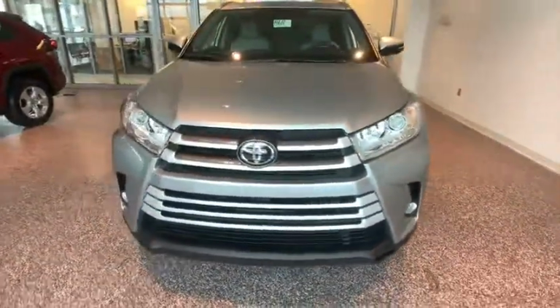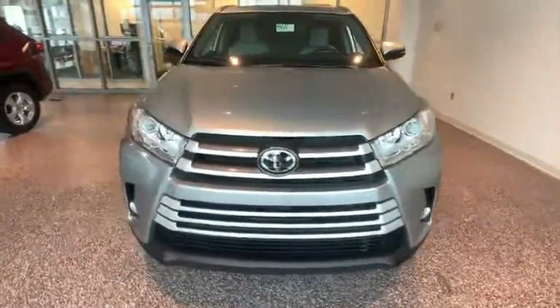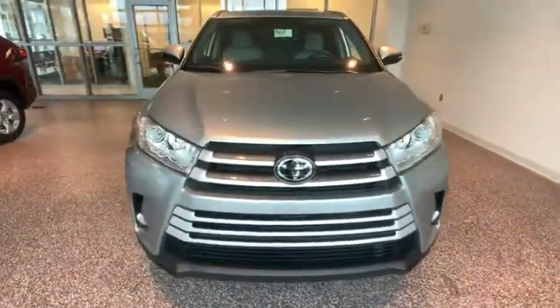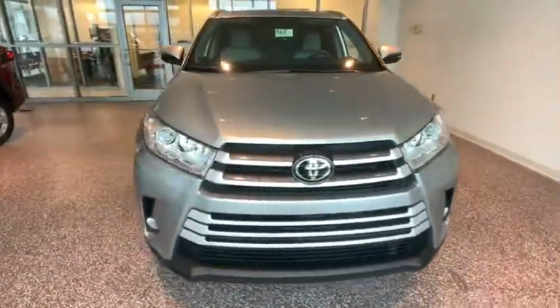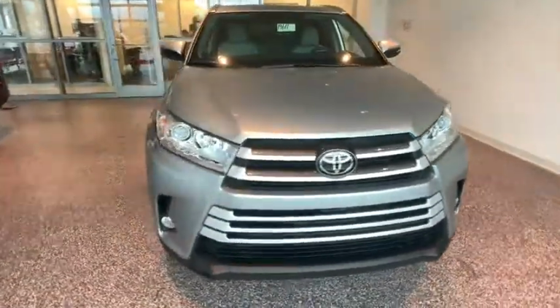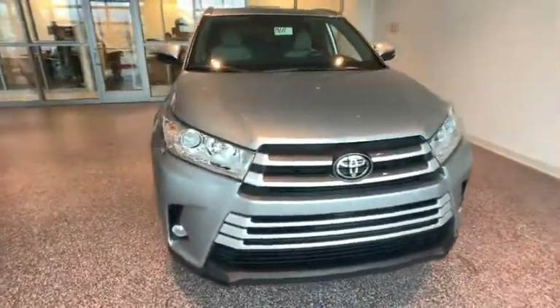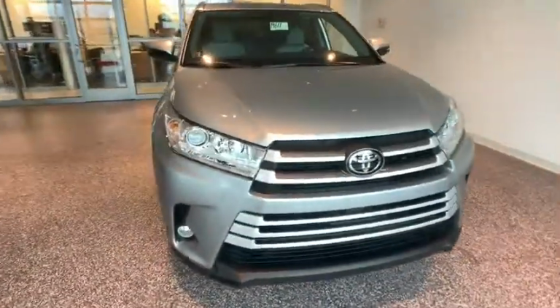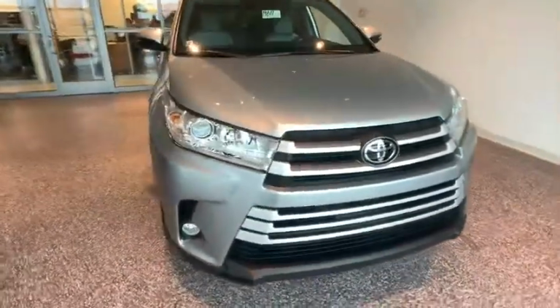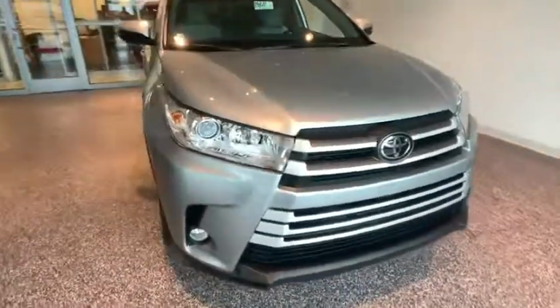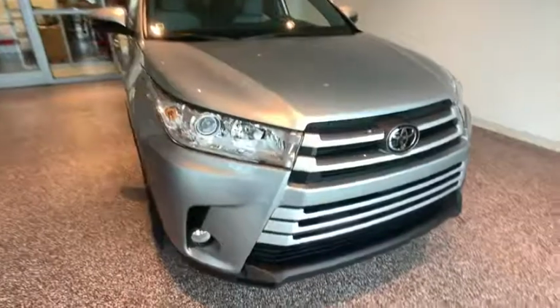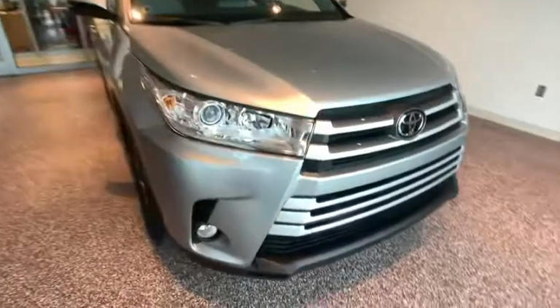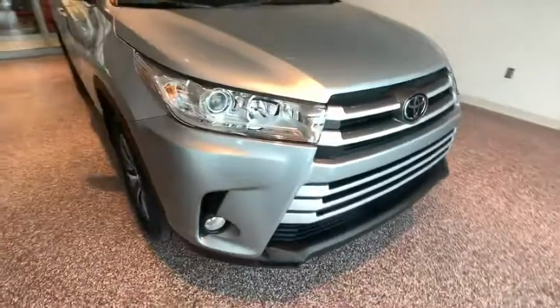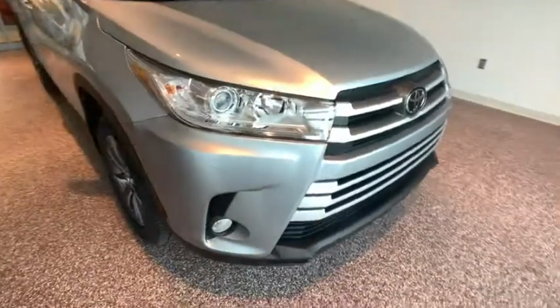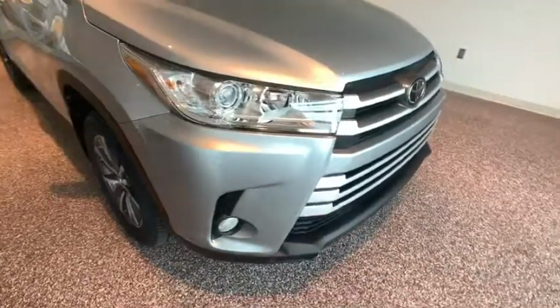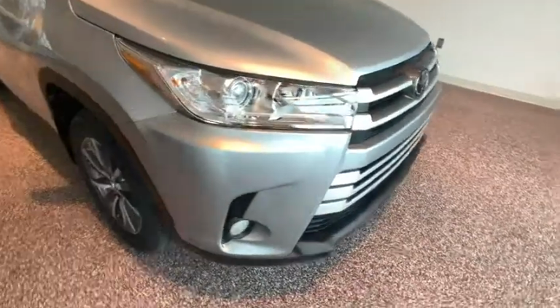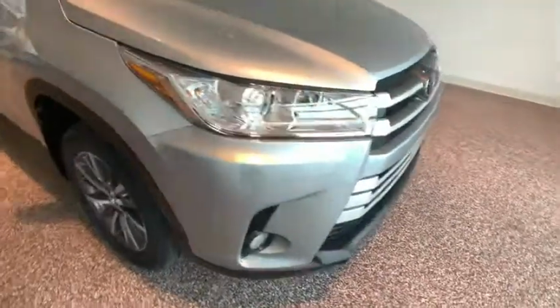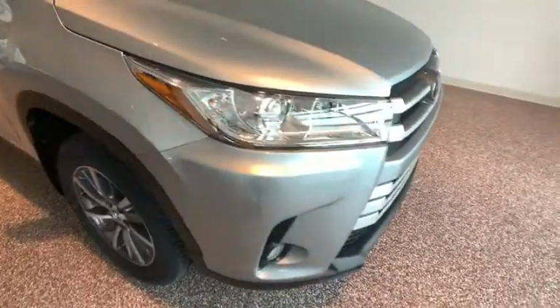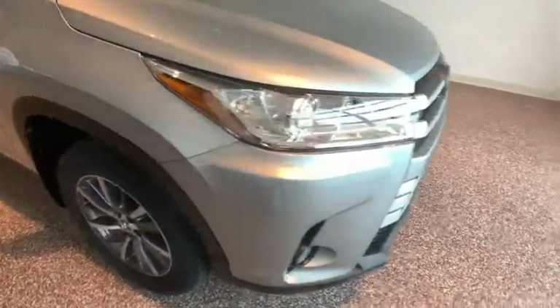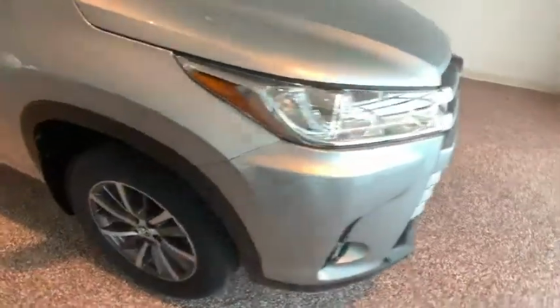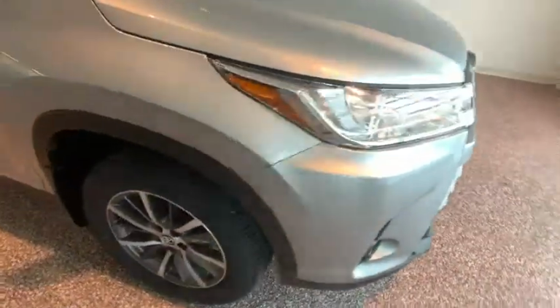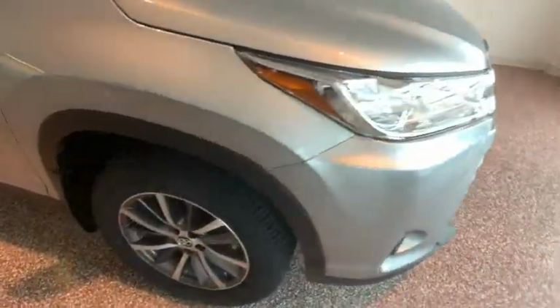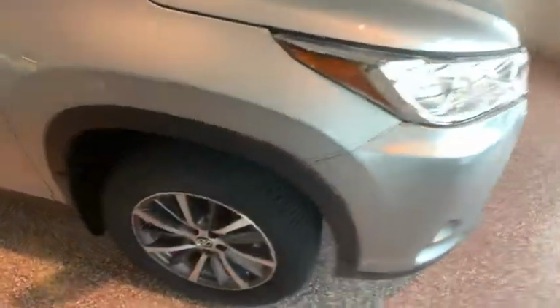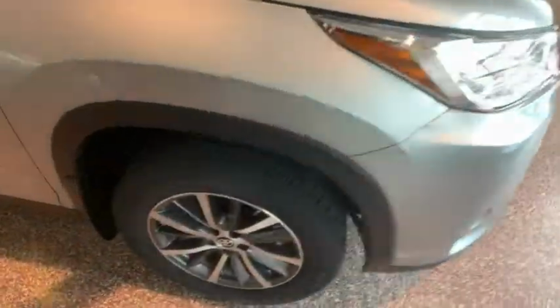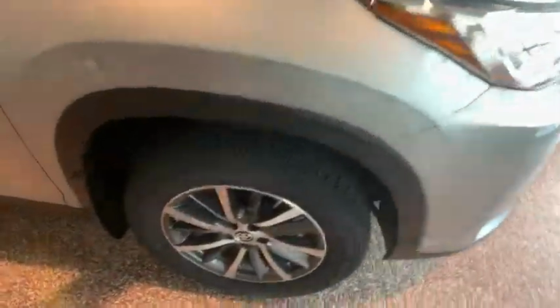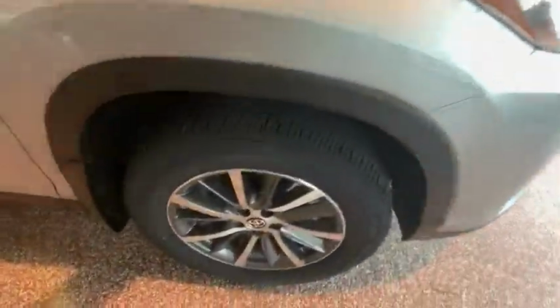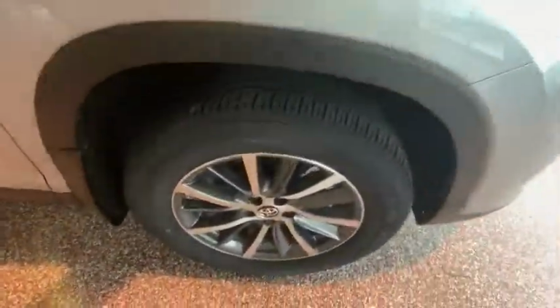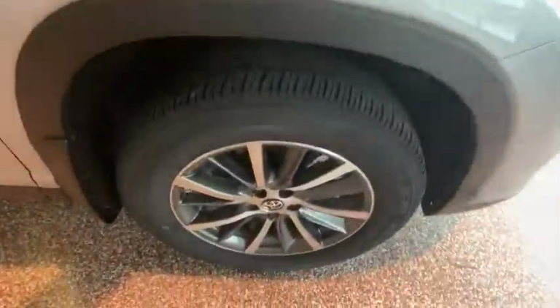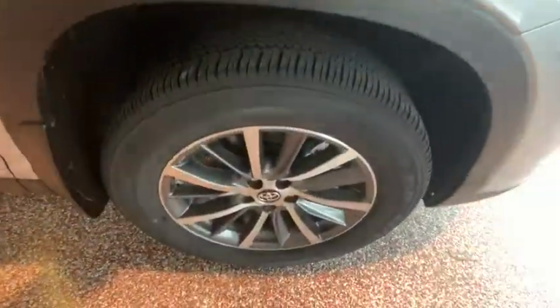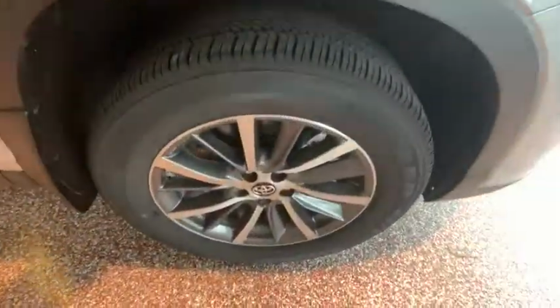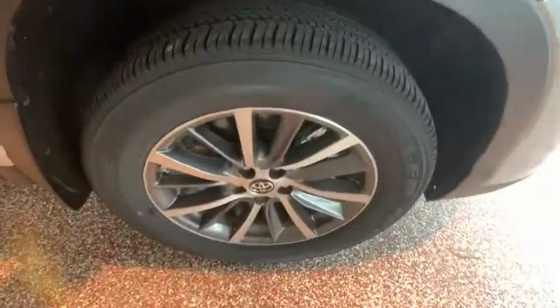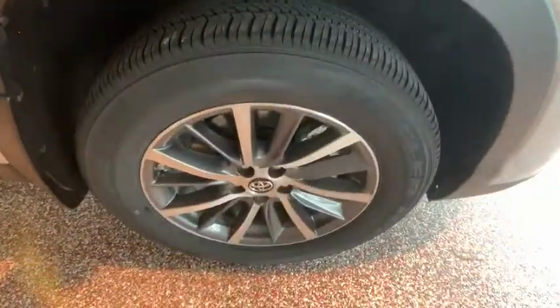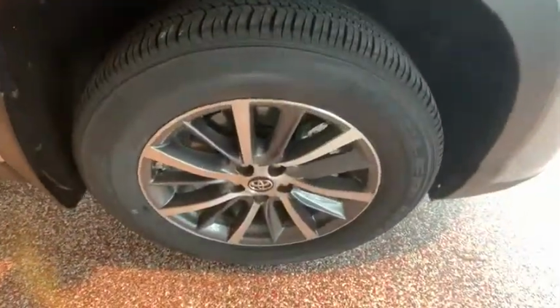Security system, brake assist, overhead console, power moonroof. Come see the car for yourself.